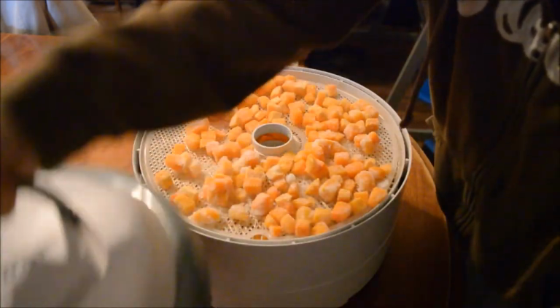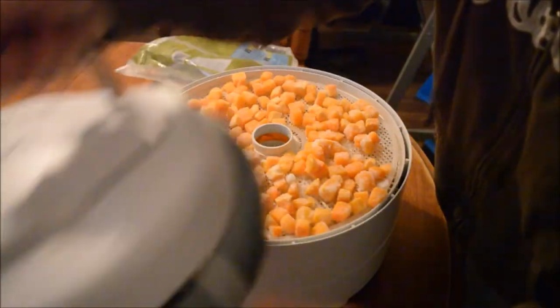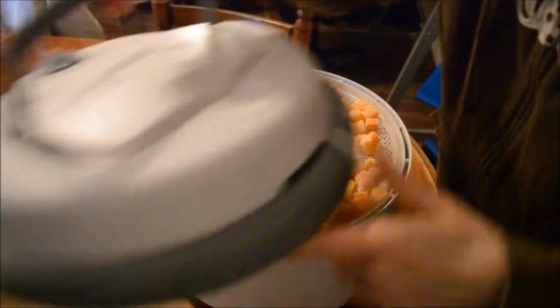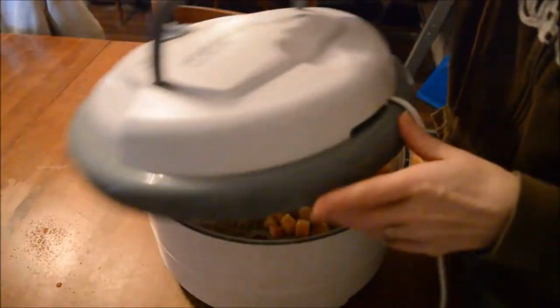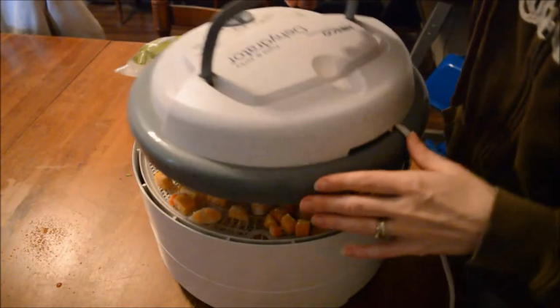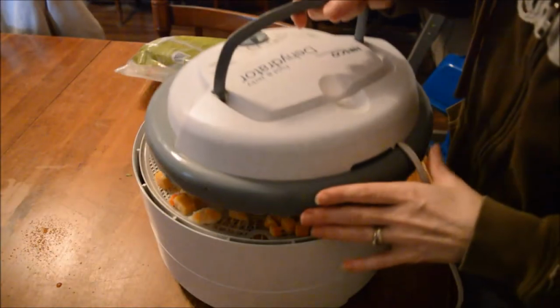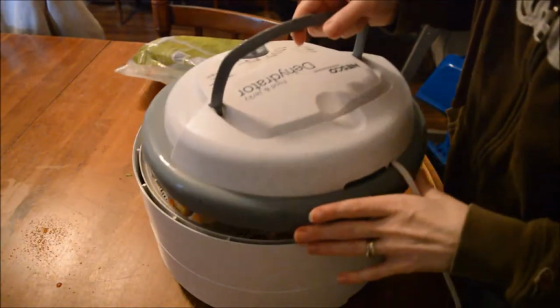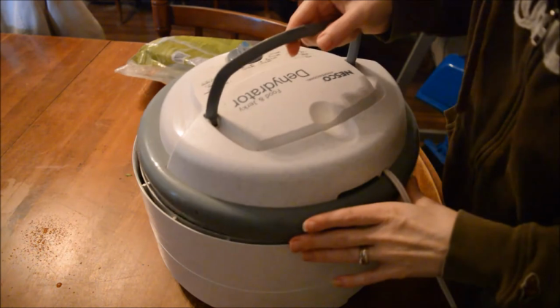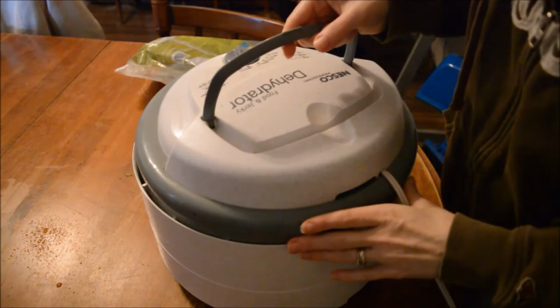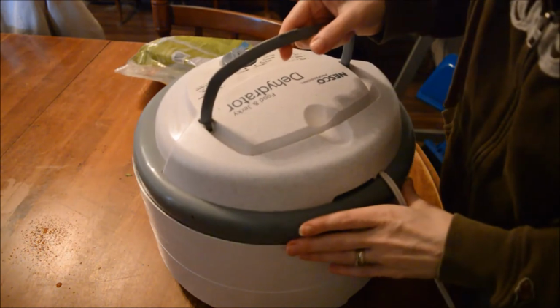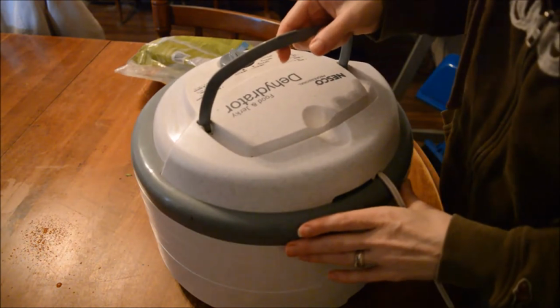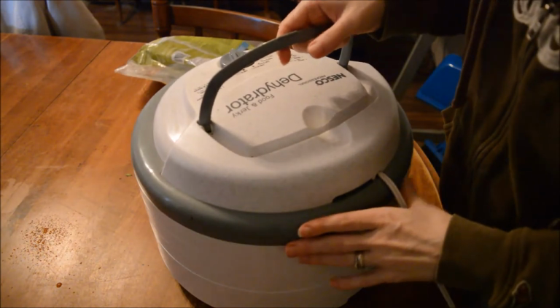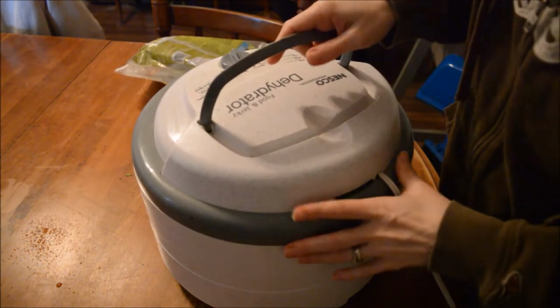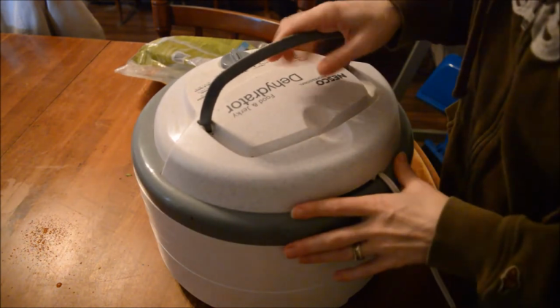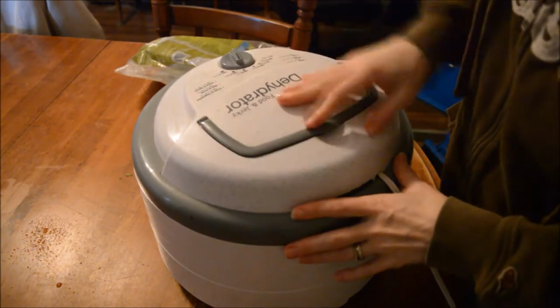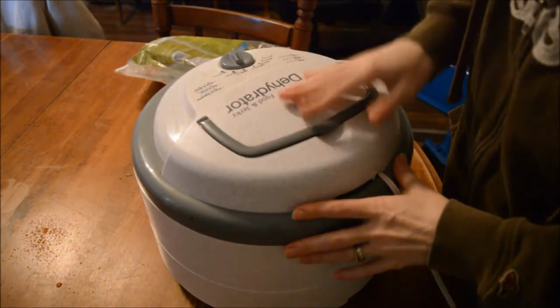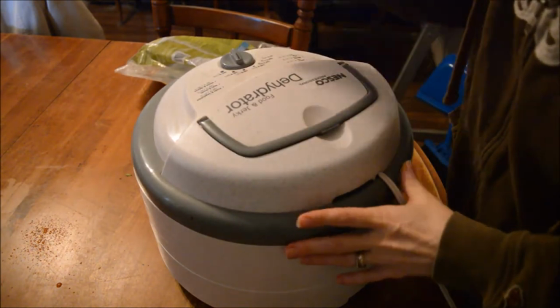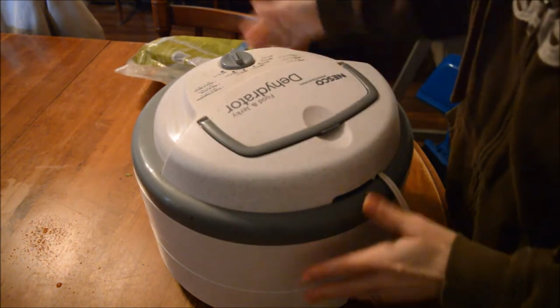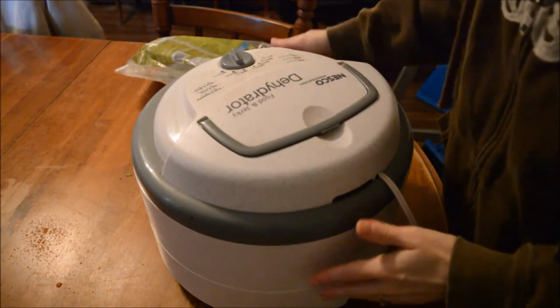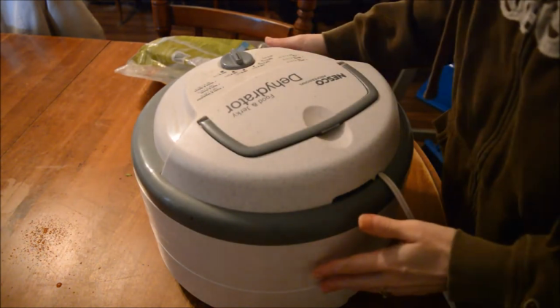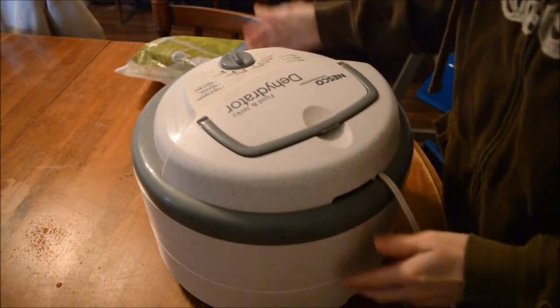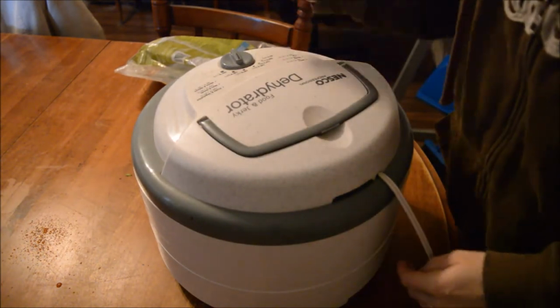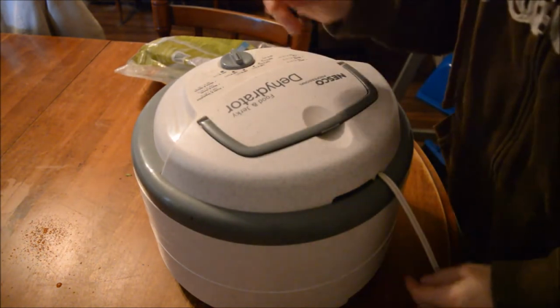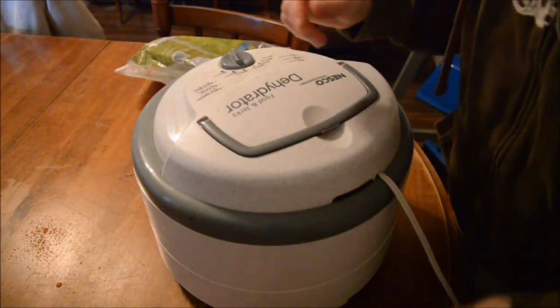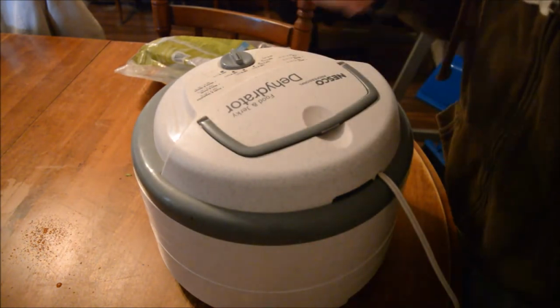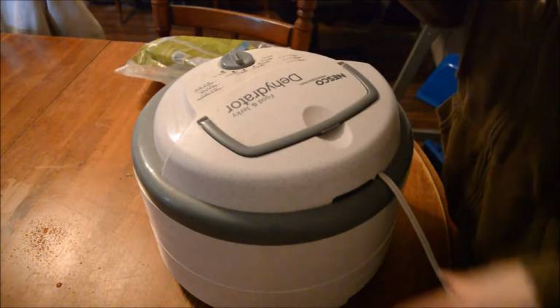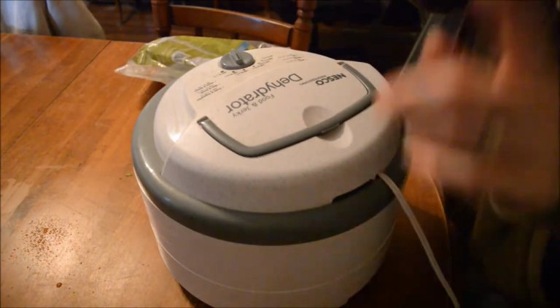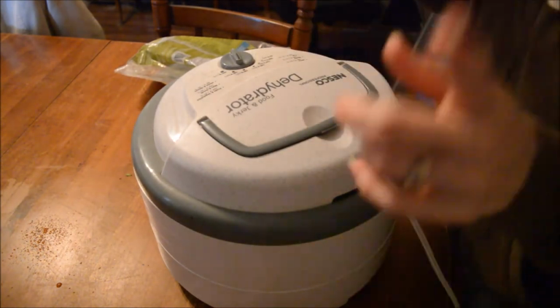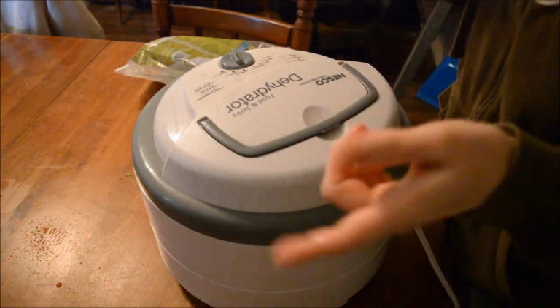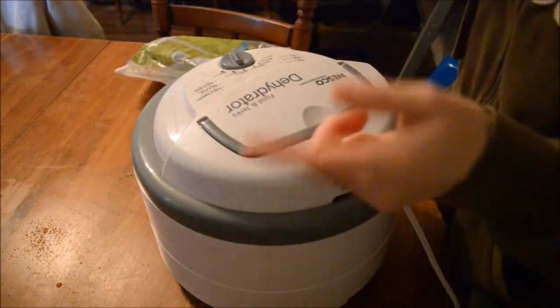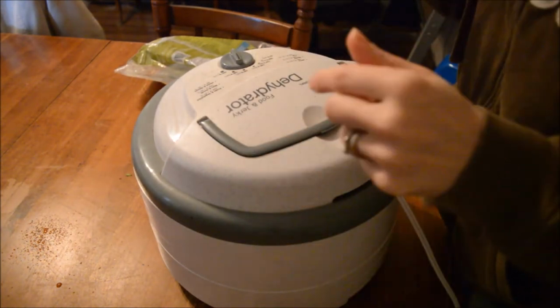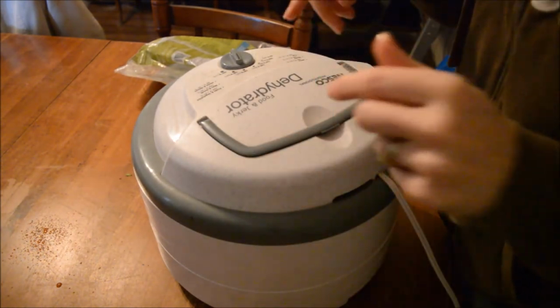So plug this in and let it go for about... I don't know how long — we'll find out. I'll let you know when we come back.